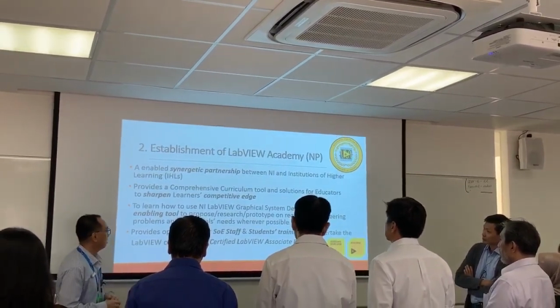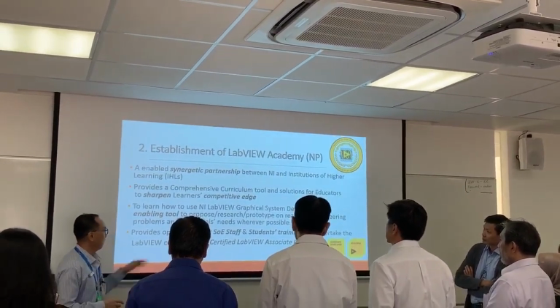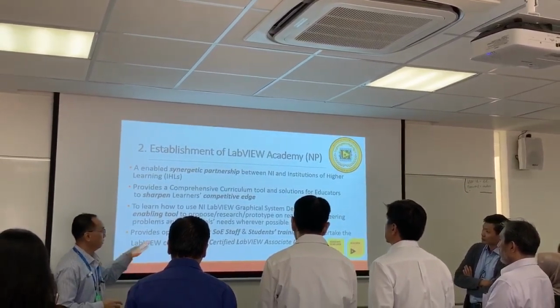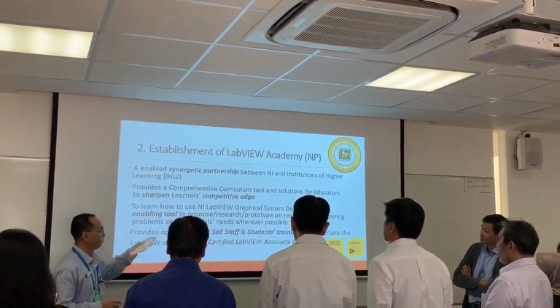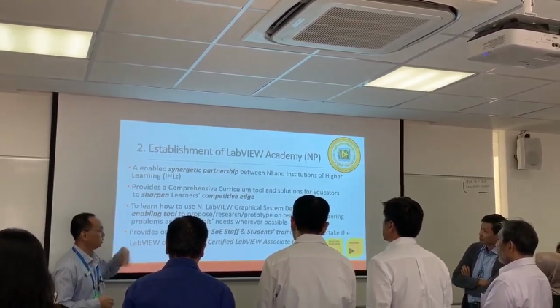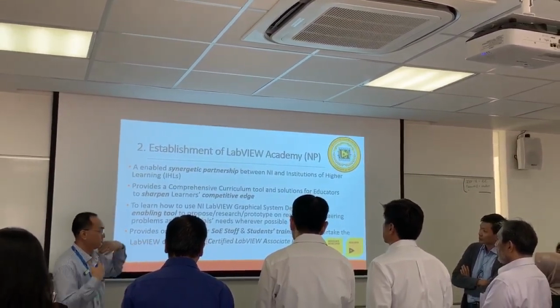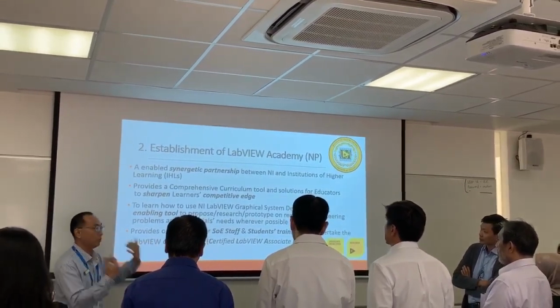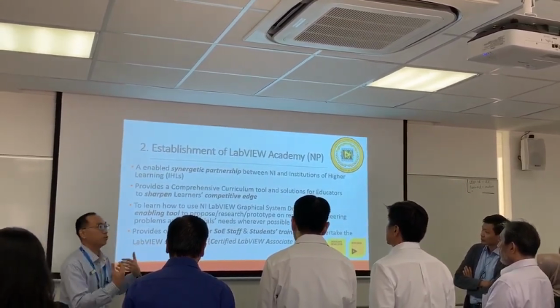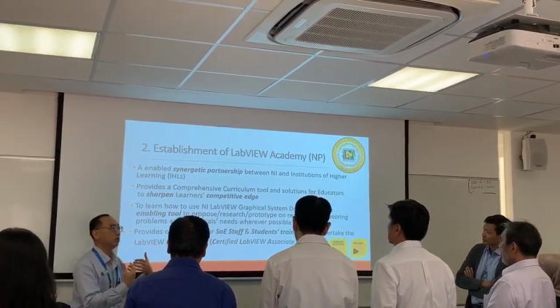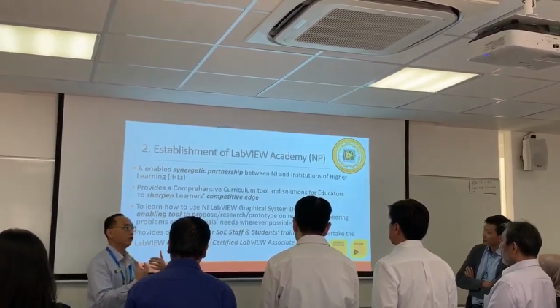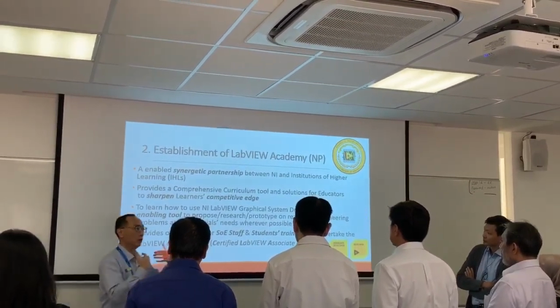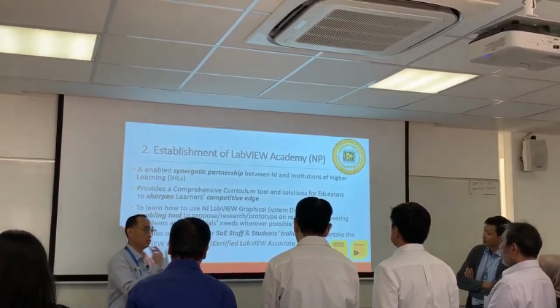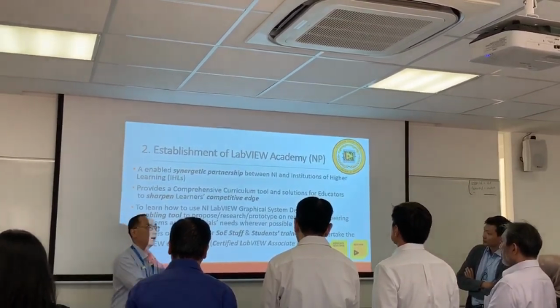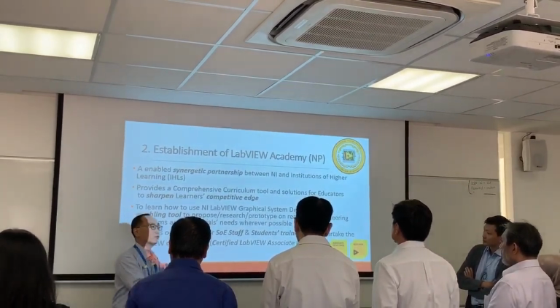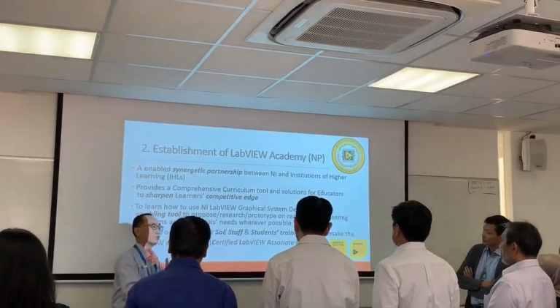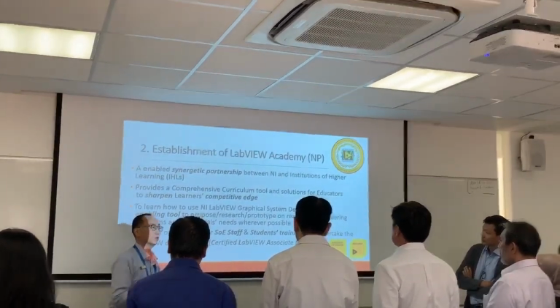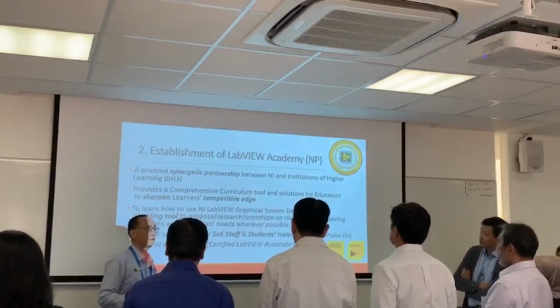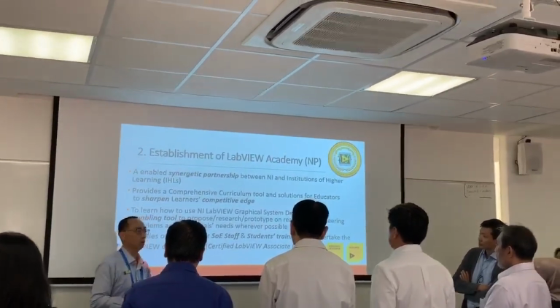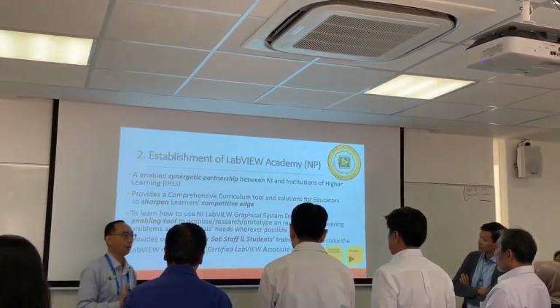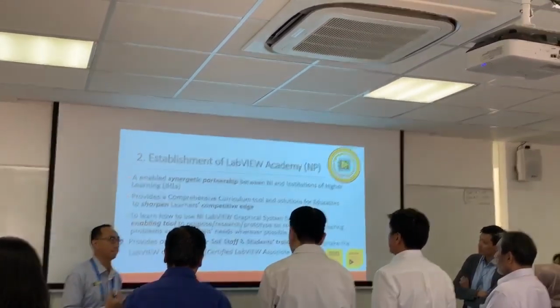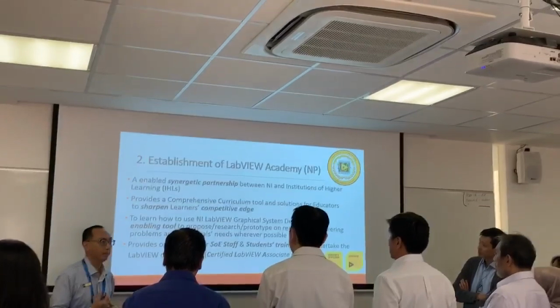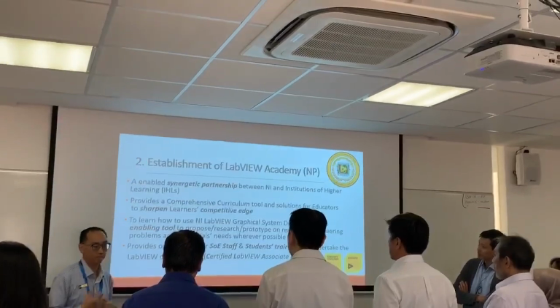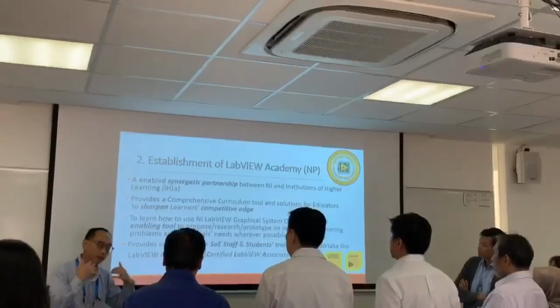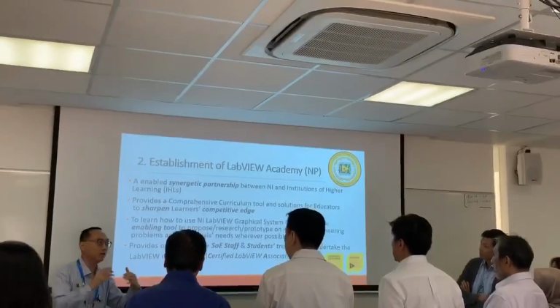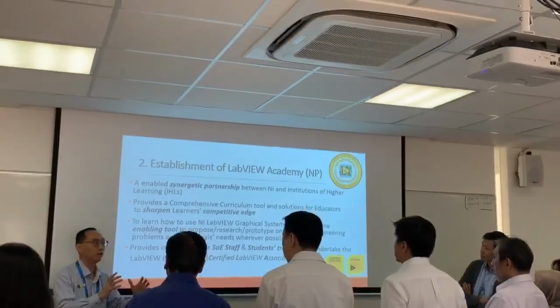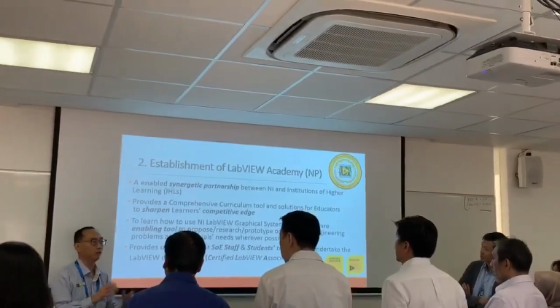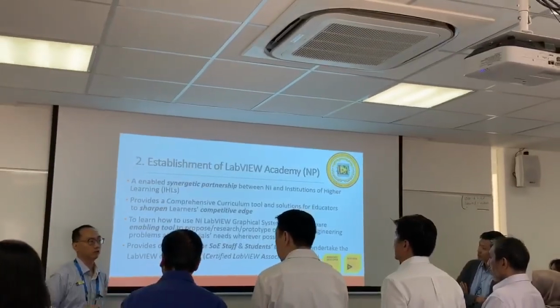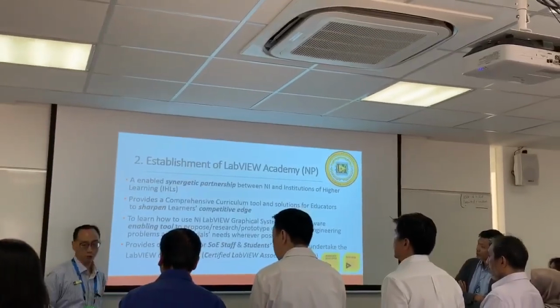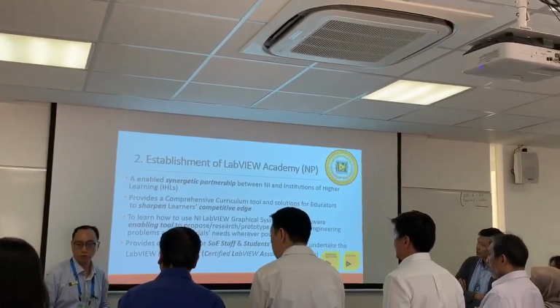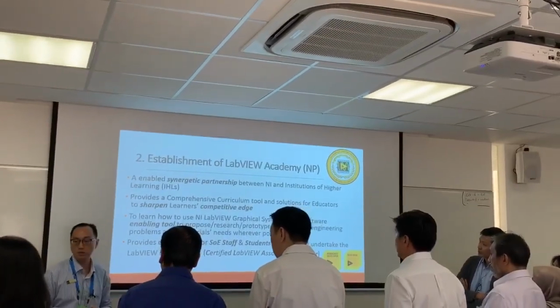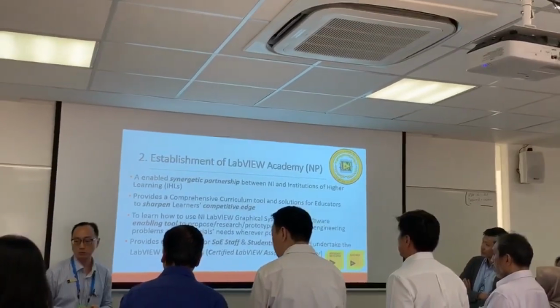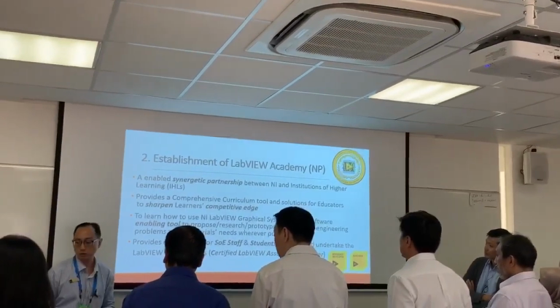LabVIEW is a graphical system design software platform that our students are learning. There is also an opportunity for our staff to level up, and of course a lot of our students as well.